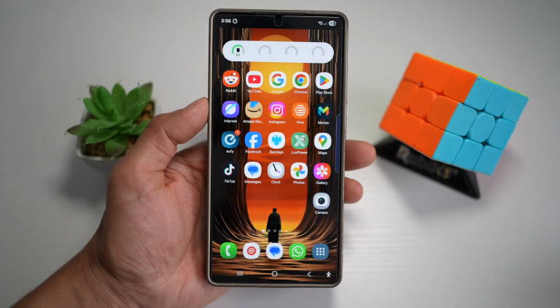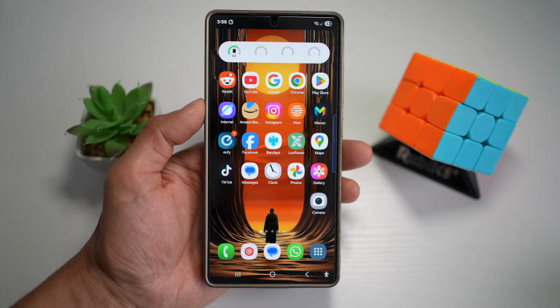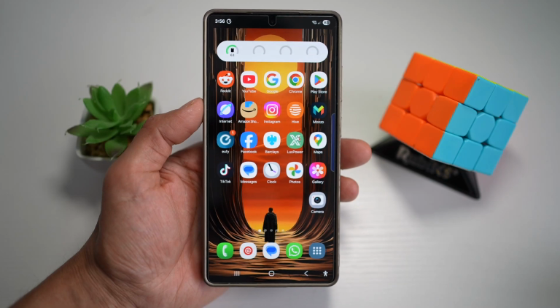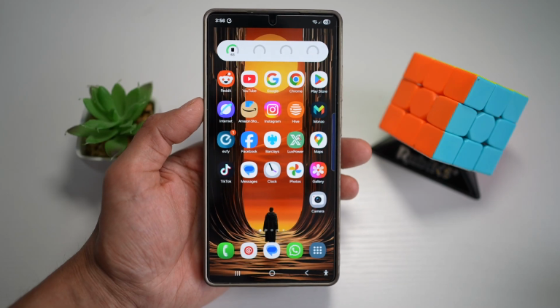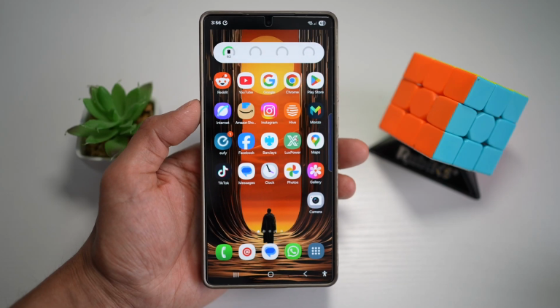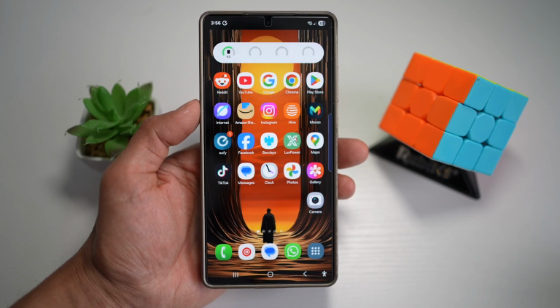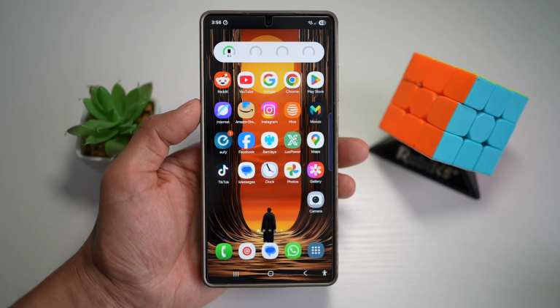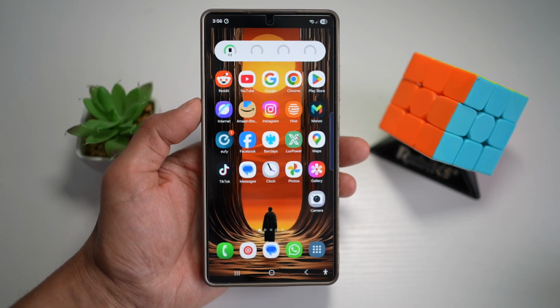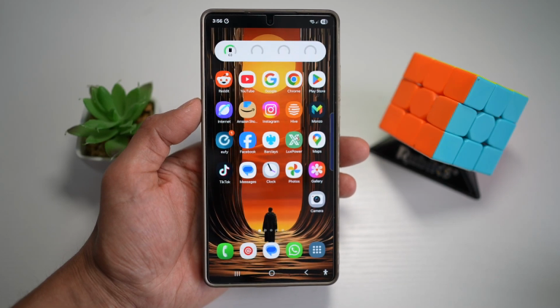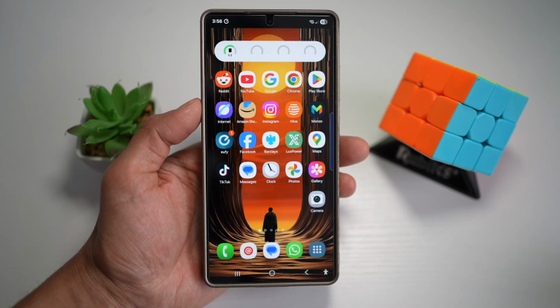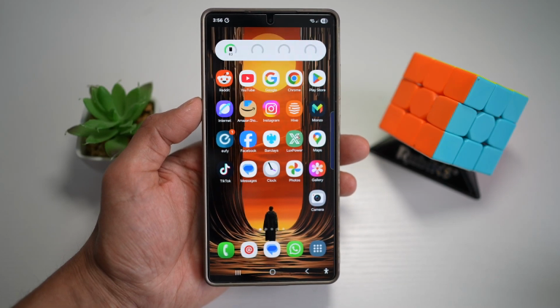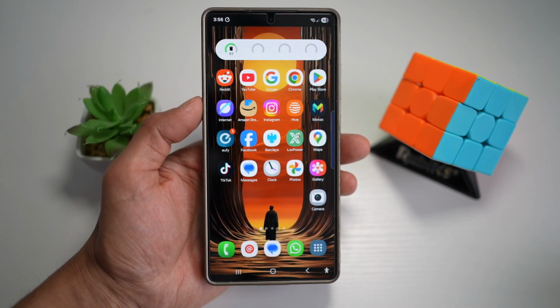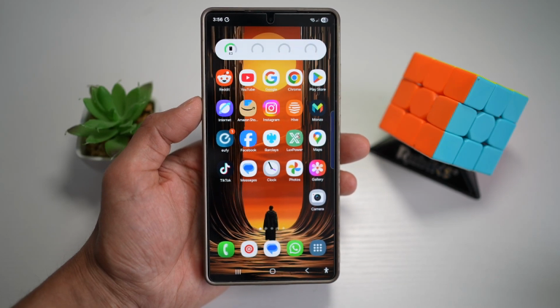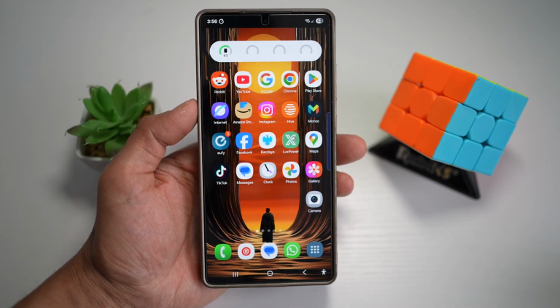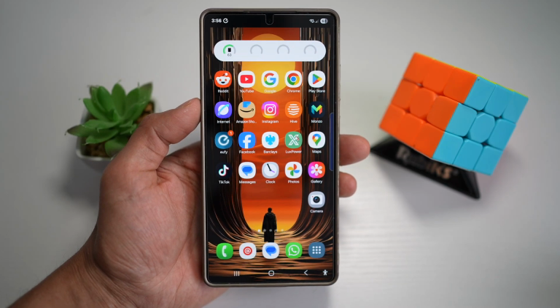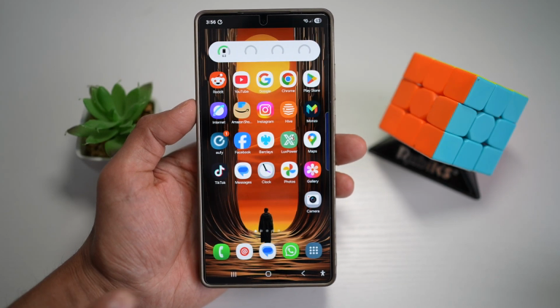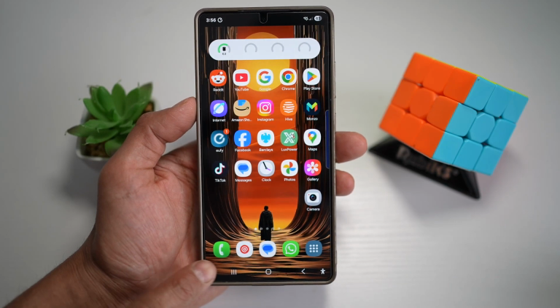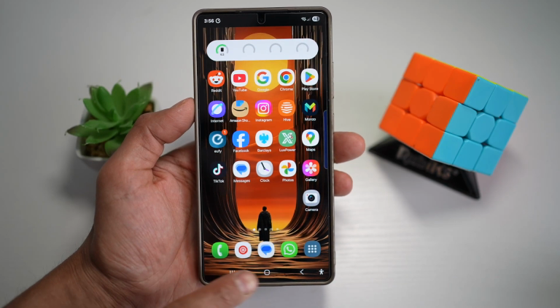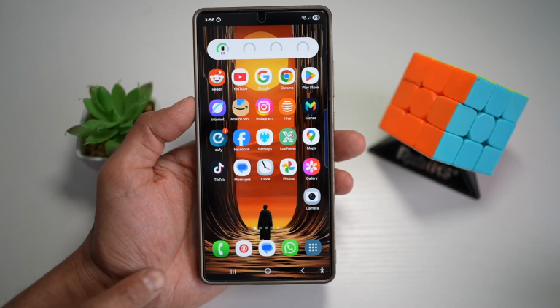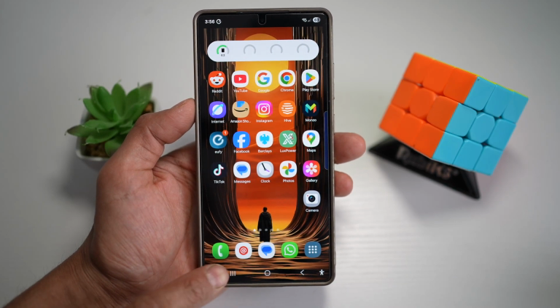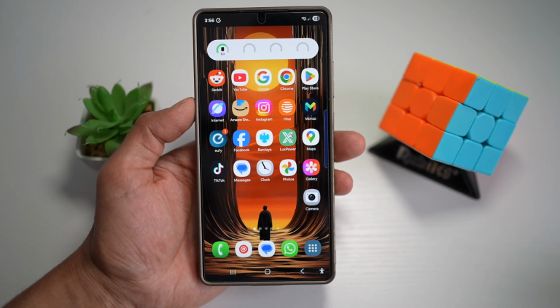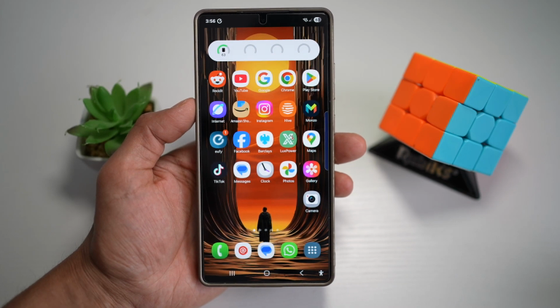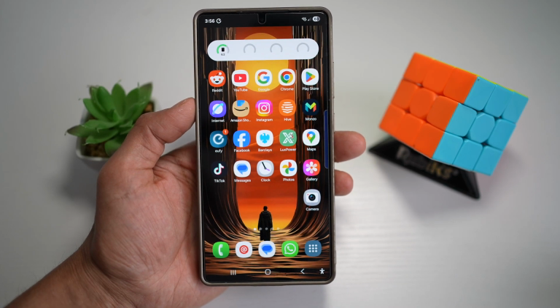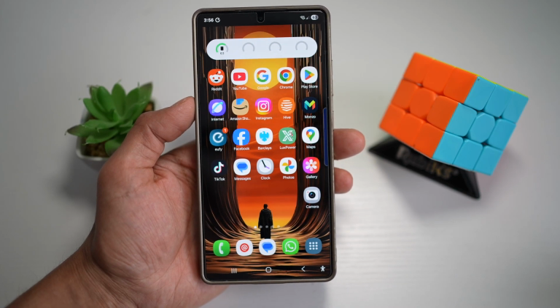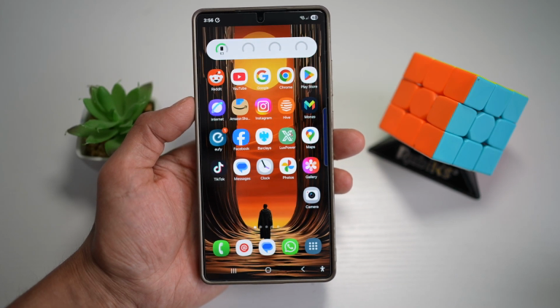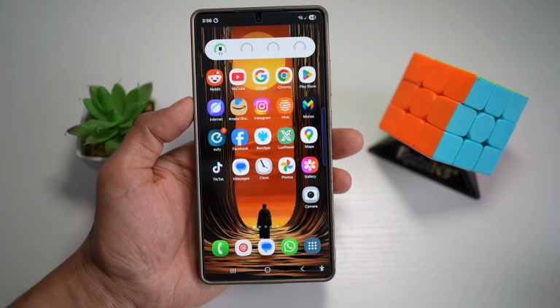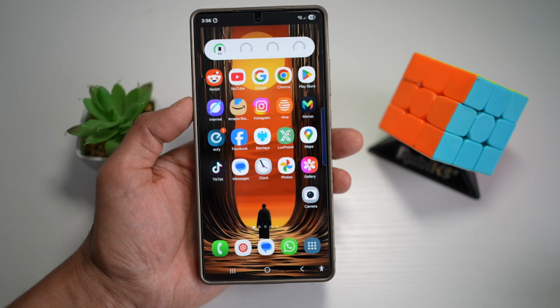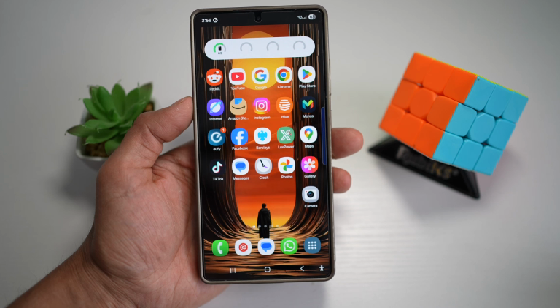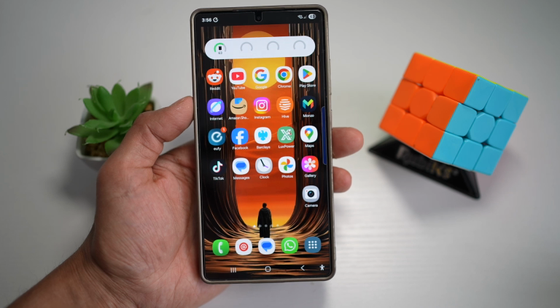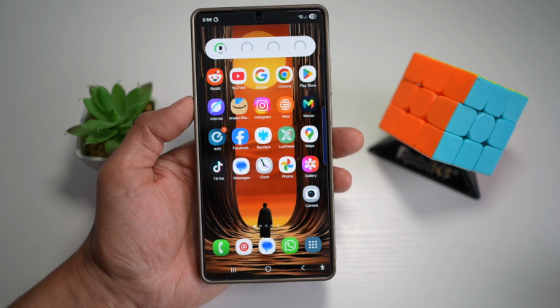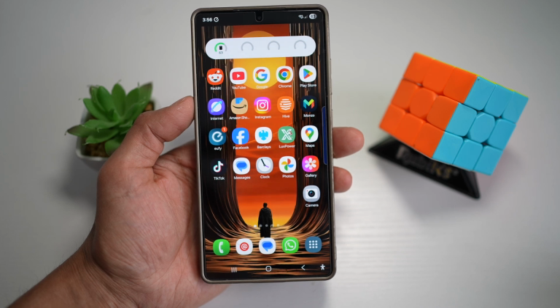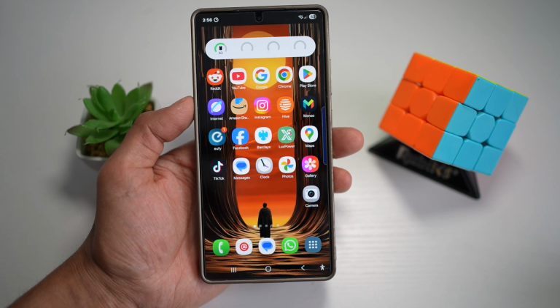Hi everyone, the Simple Dad here. In this video, I'll show you how to hide the bottom dock from your S25 Ultra home screen.